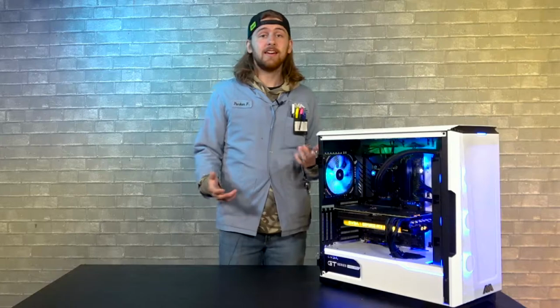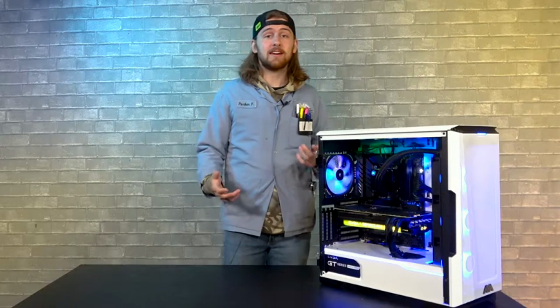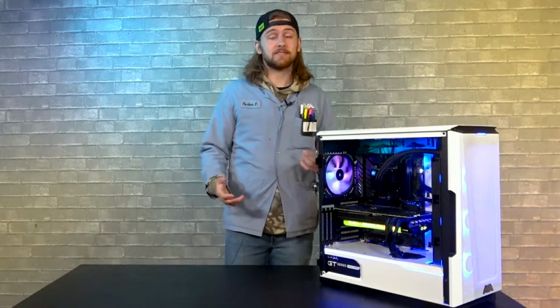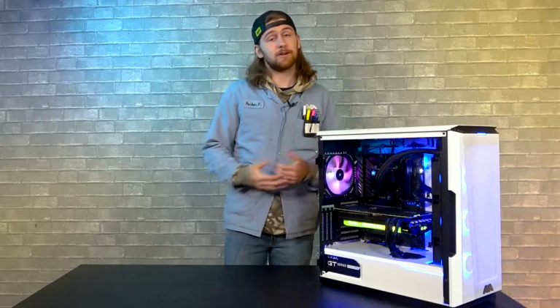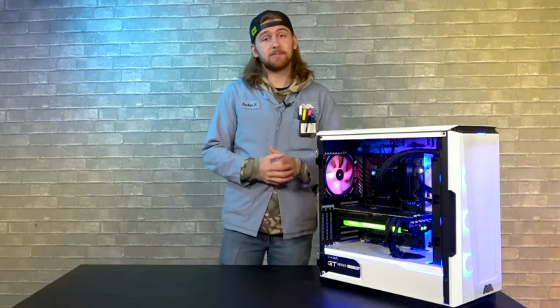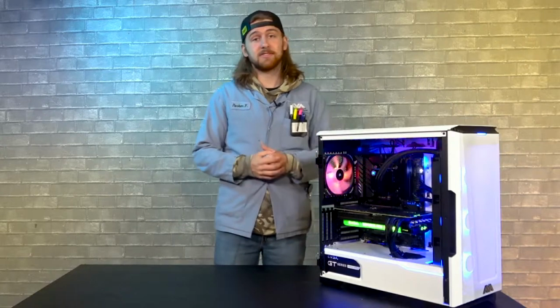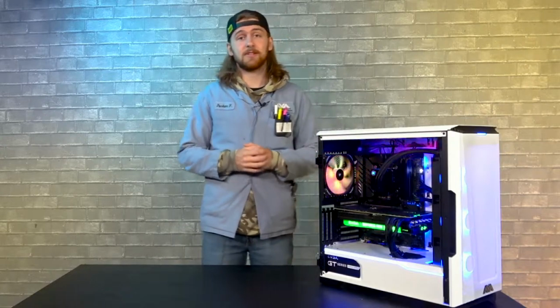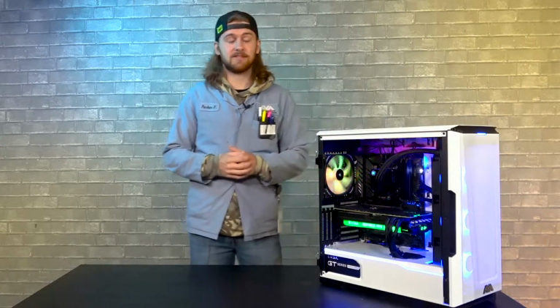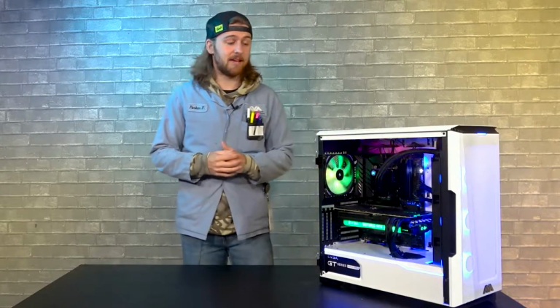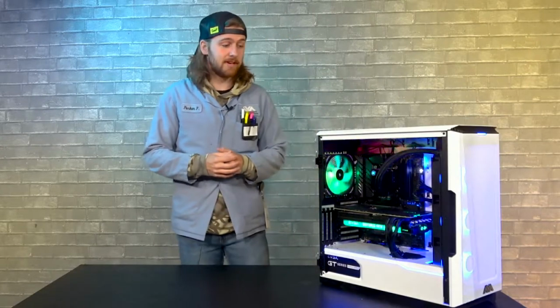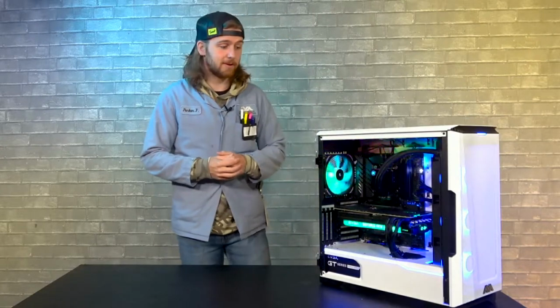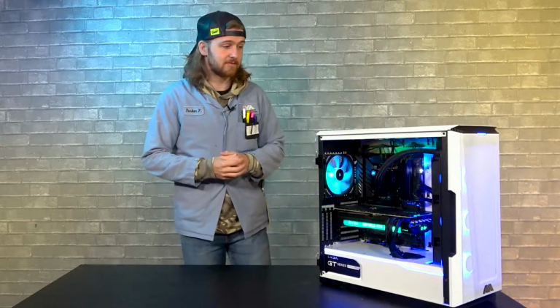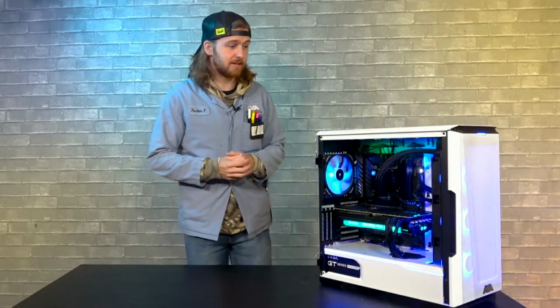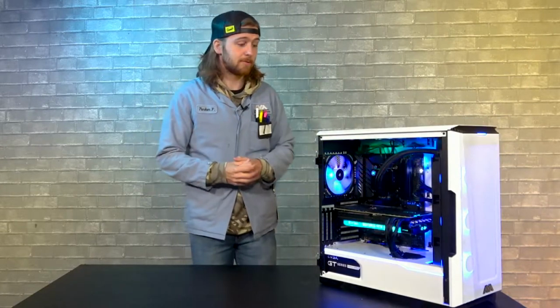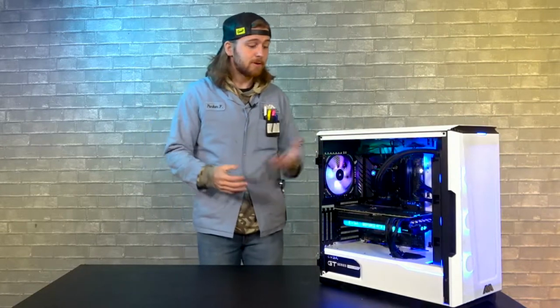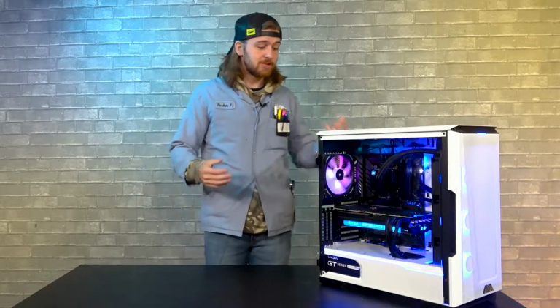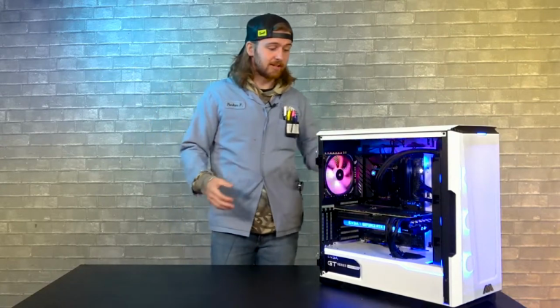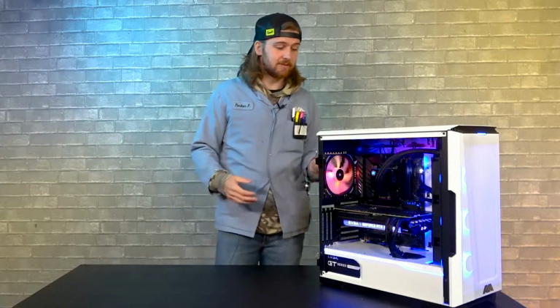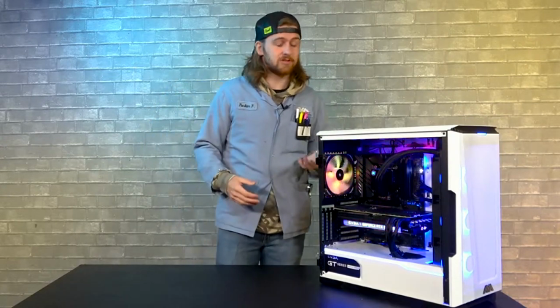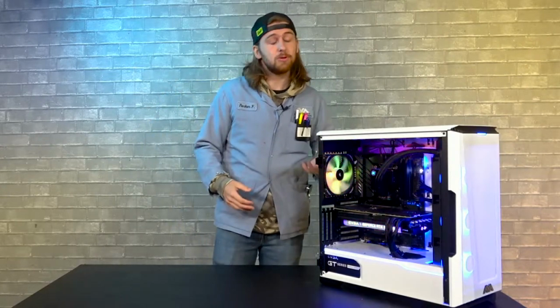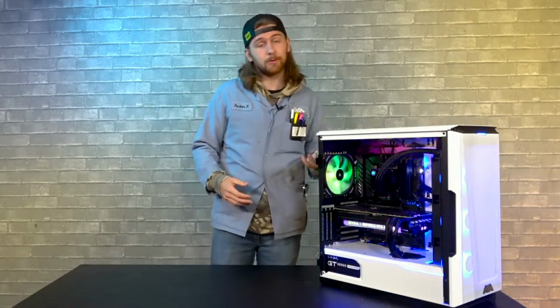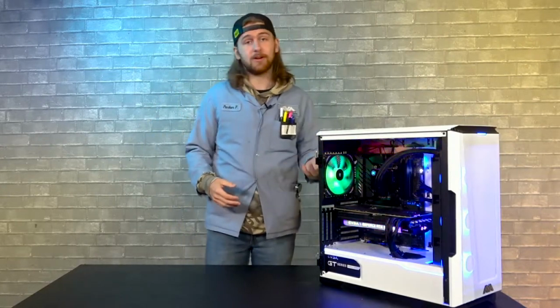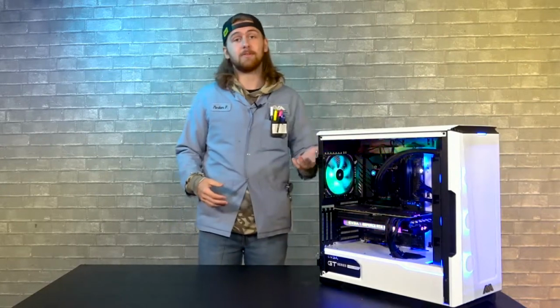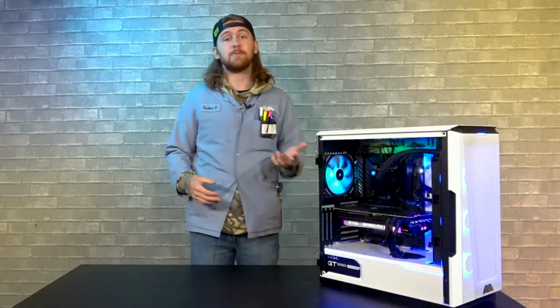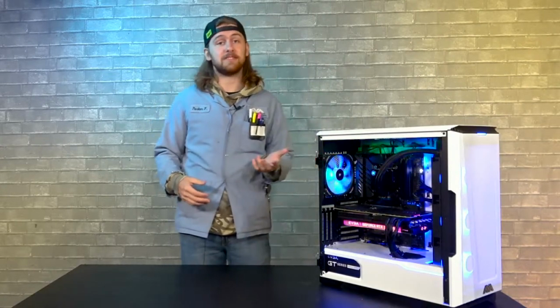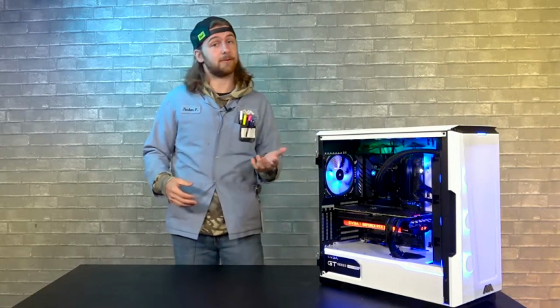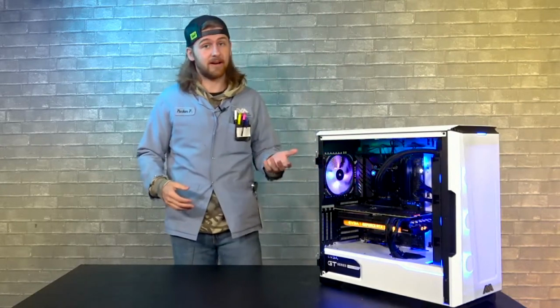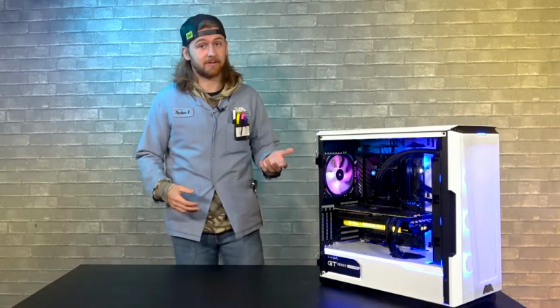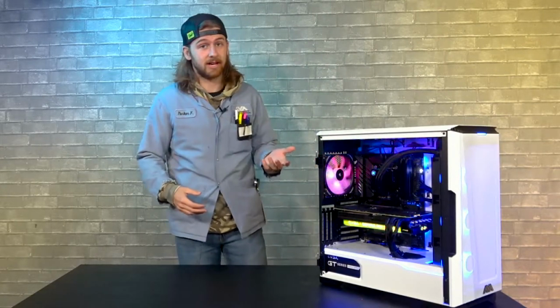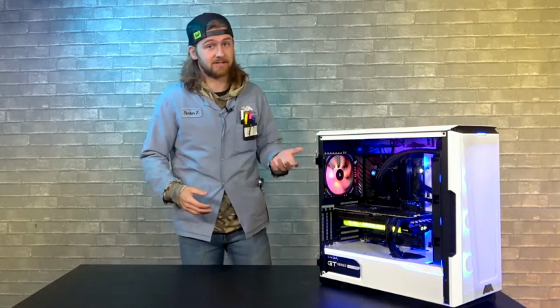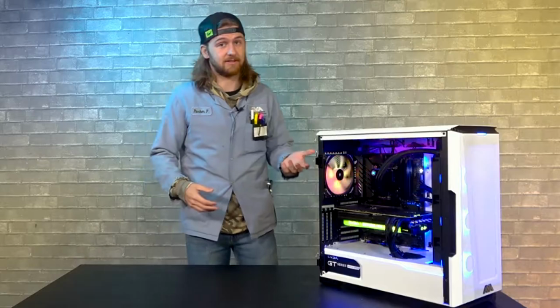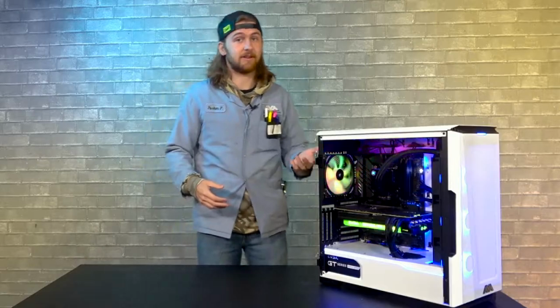Hey guys, welcome to this week's AVA Rigs video. We're going to be checking out this super cool gaming PC that we're having a flash sale on.